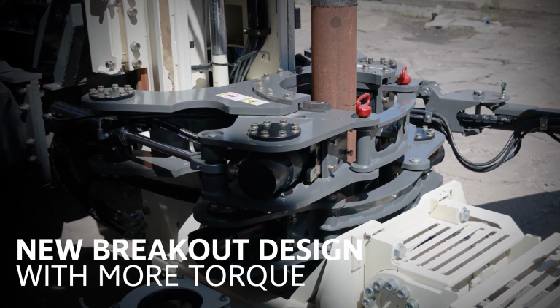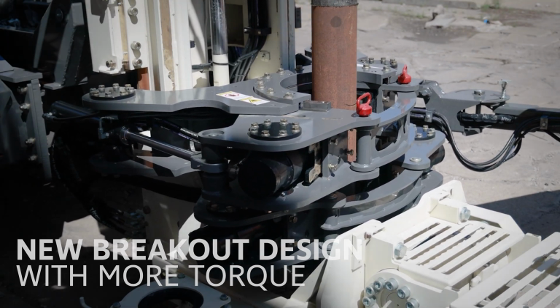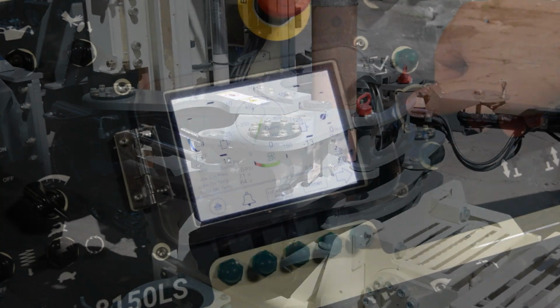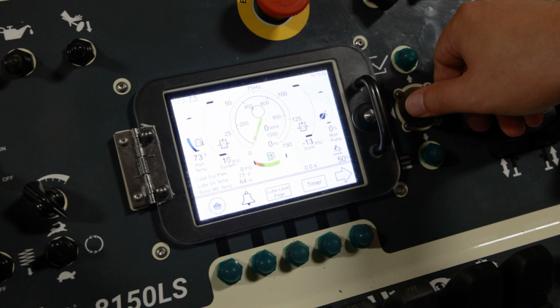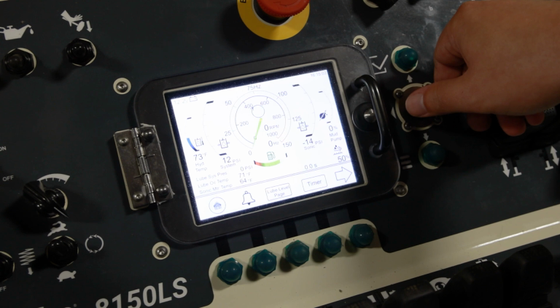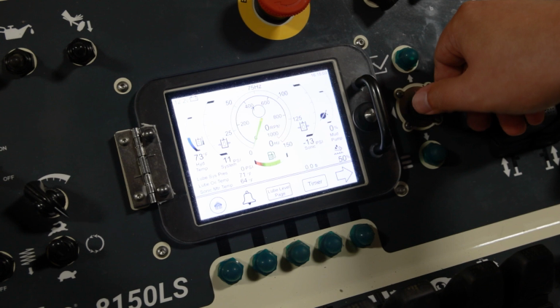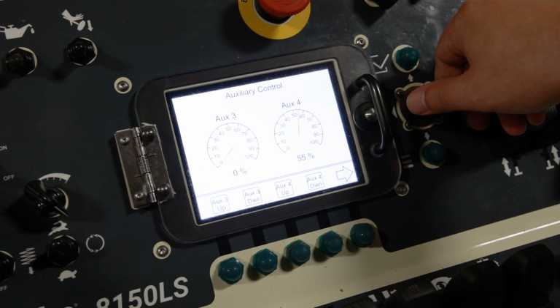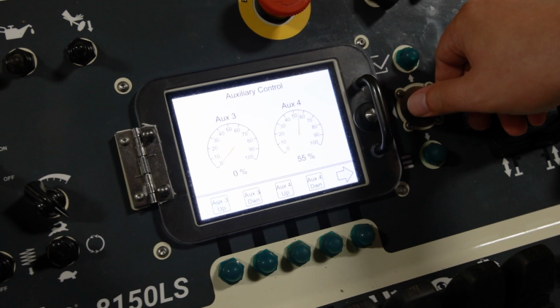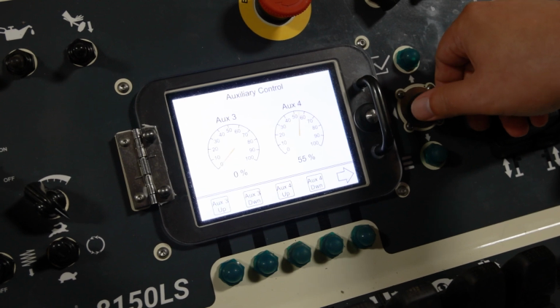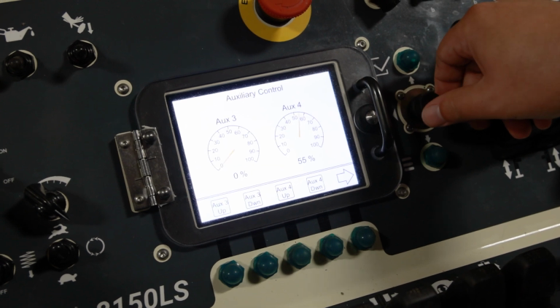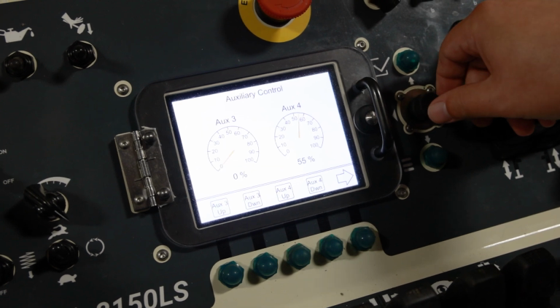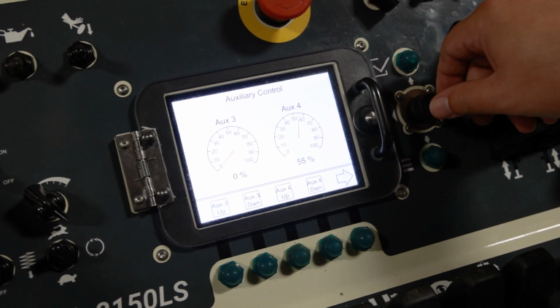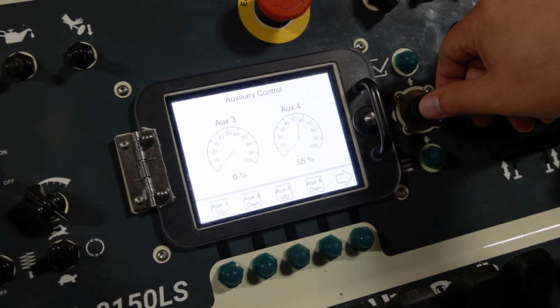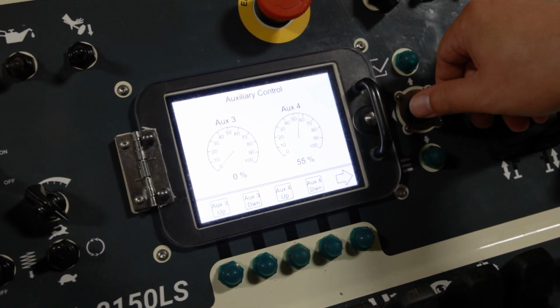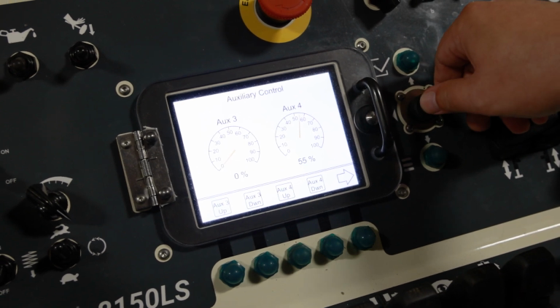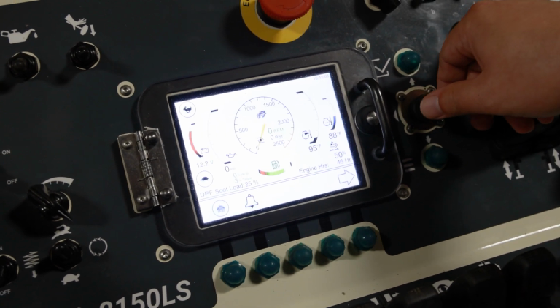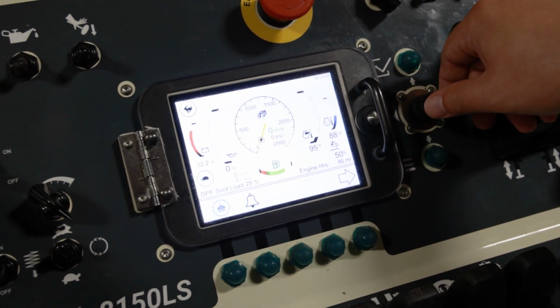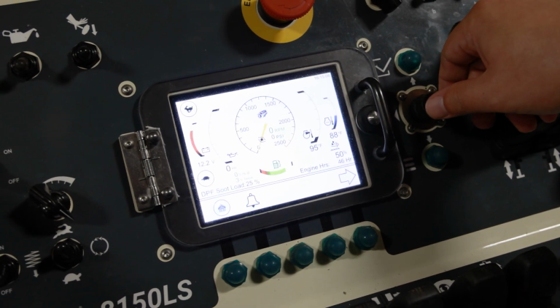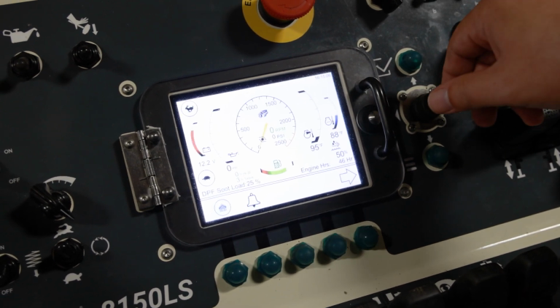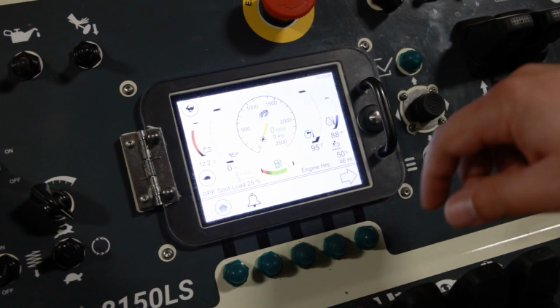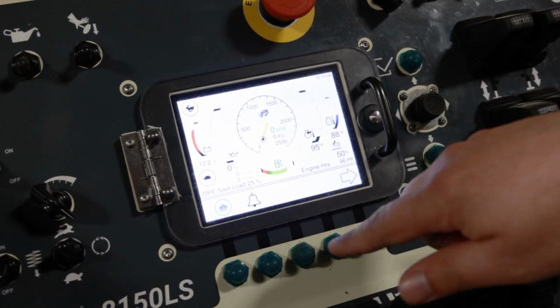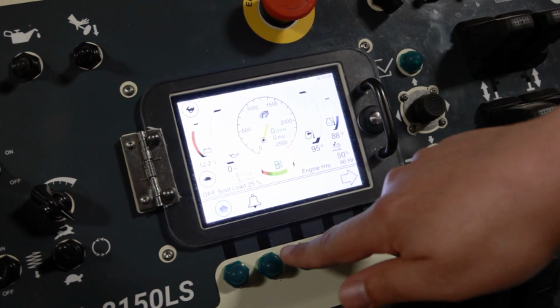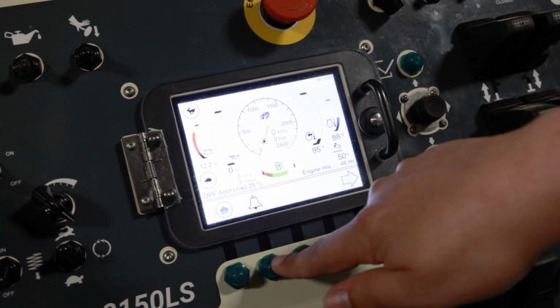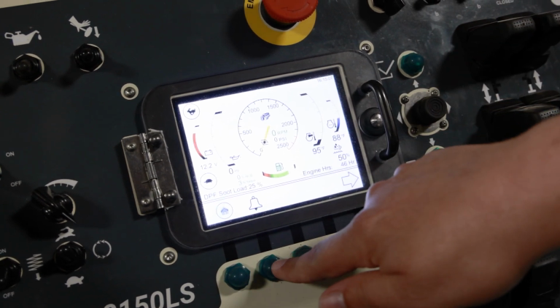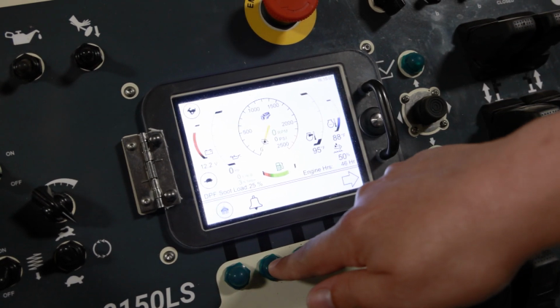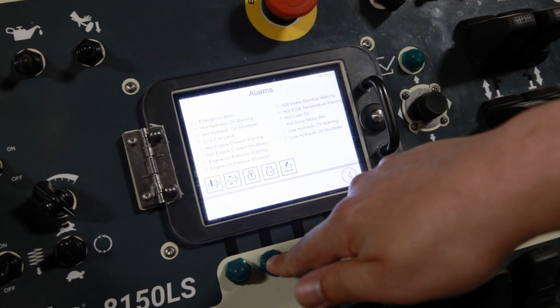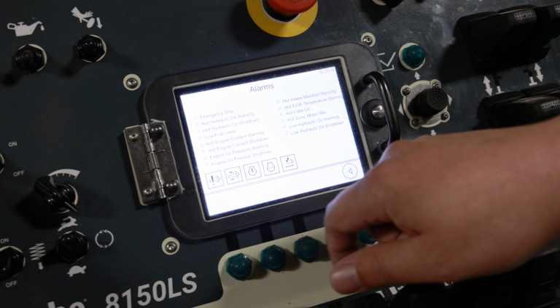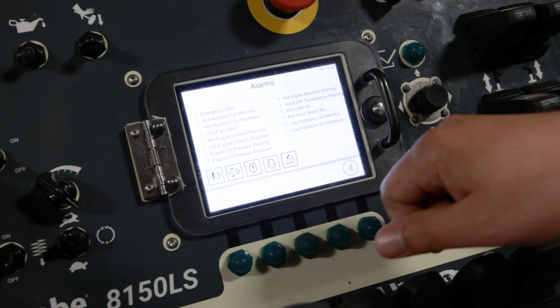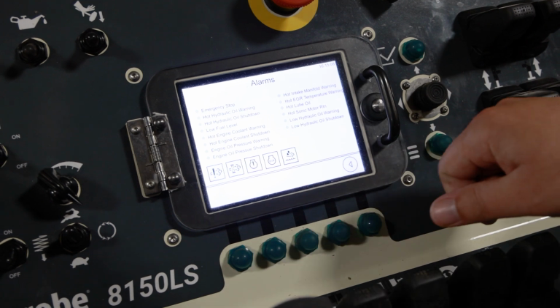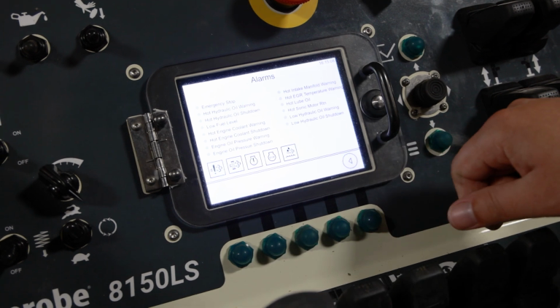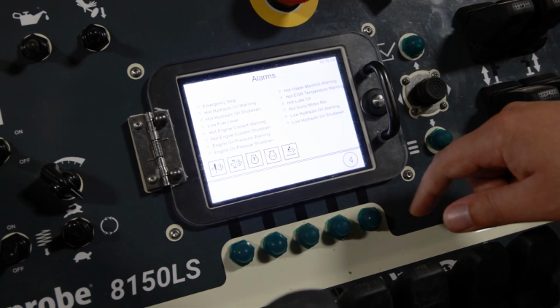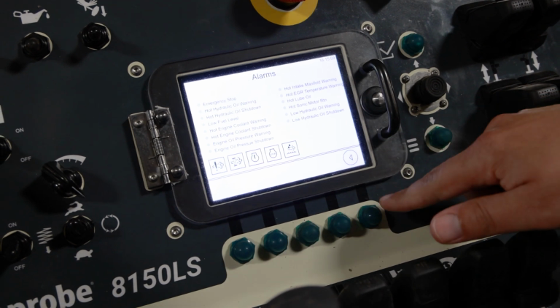To complement these enhancements, the introduction of Generation 3 controls with a larger display ensures heightened reliability and ease of operation.